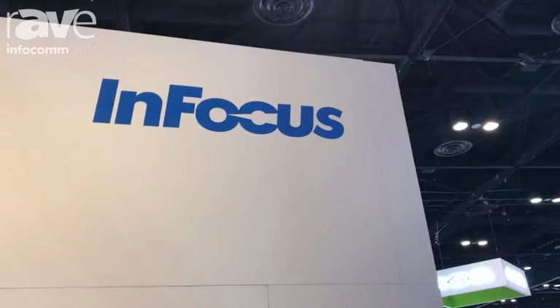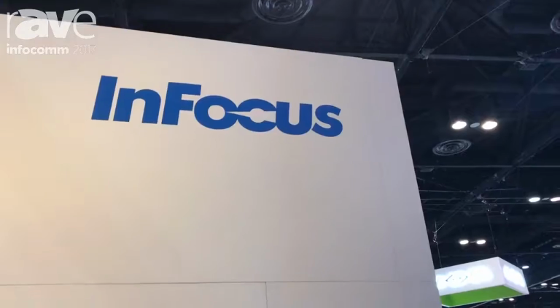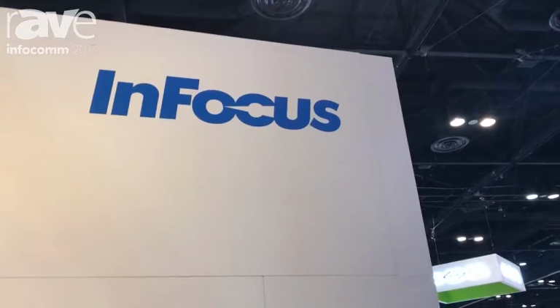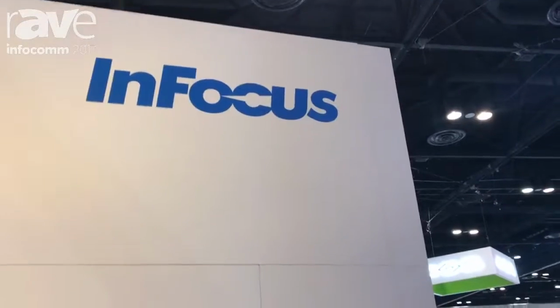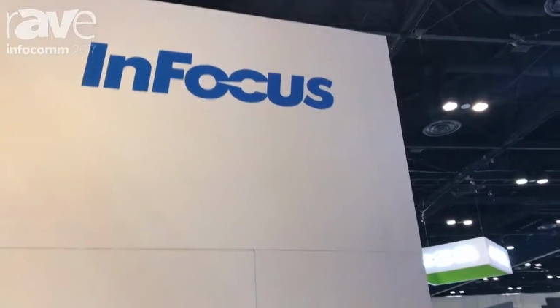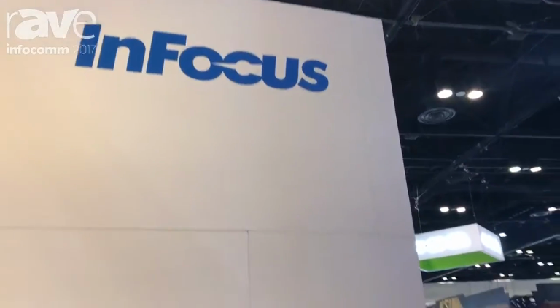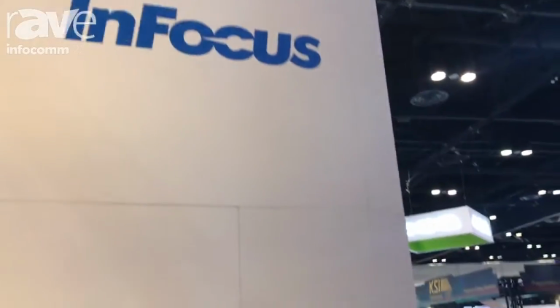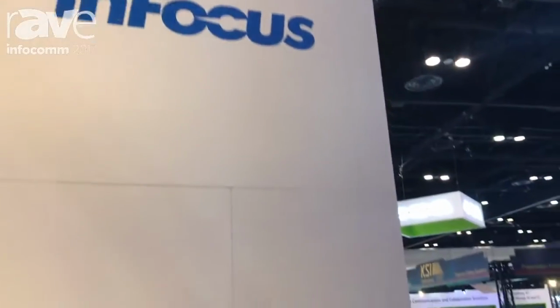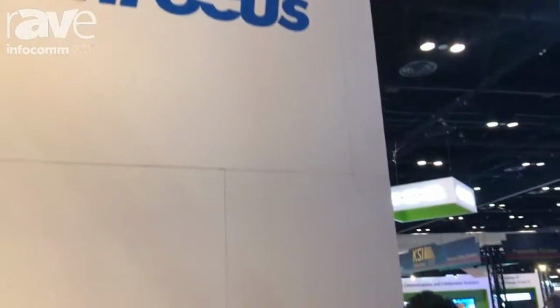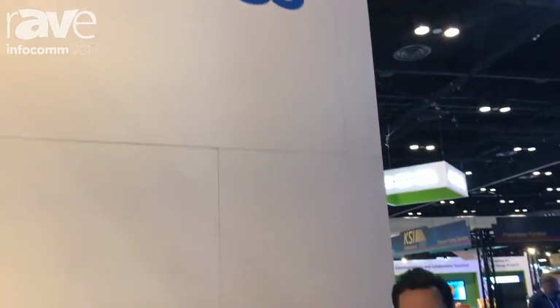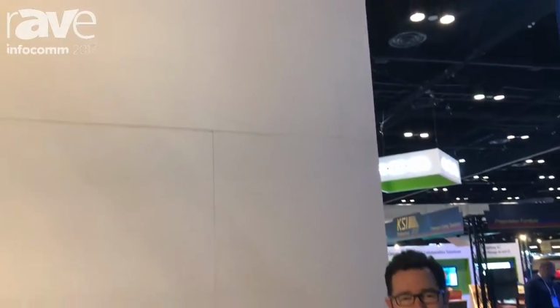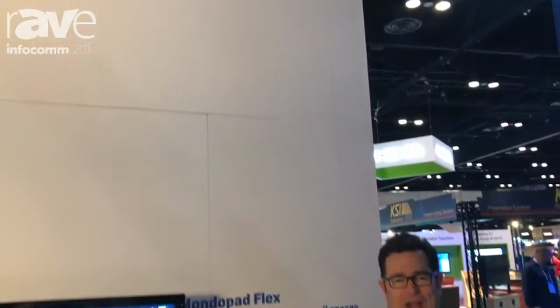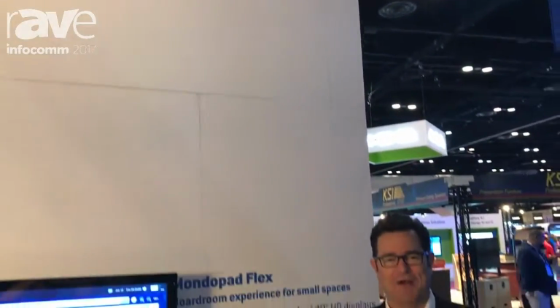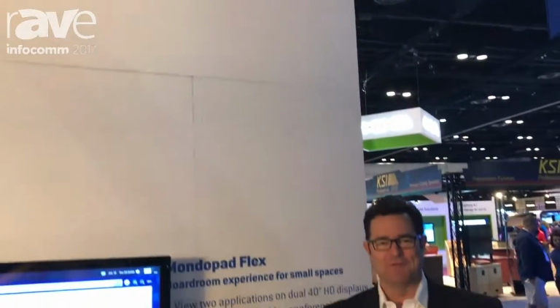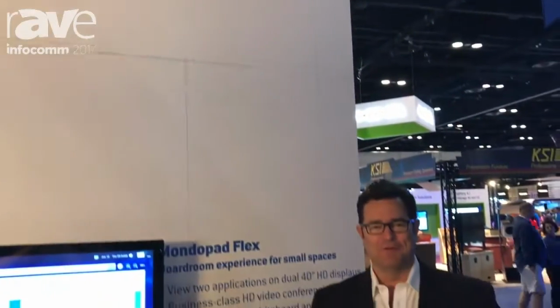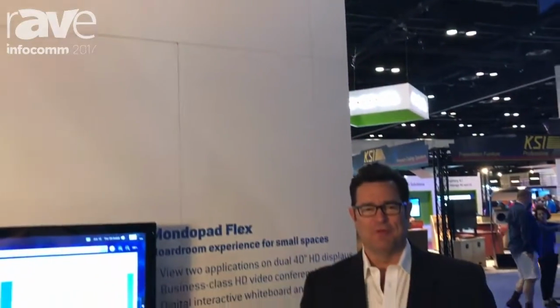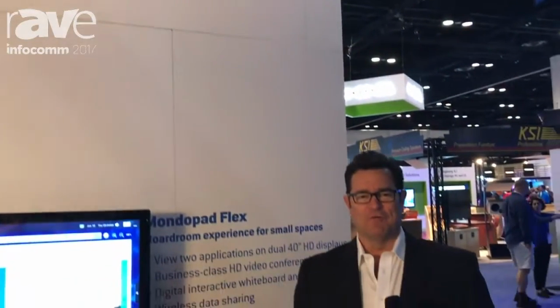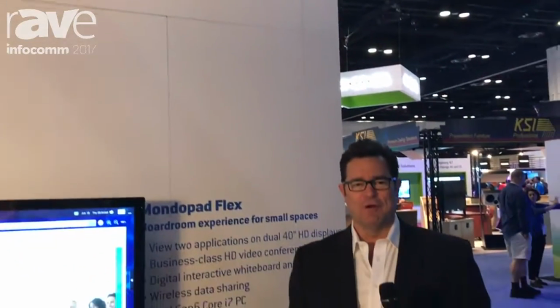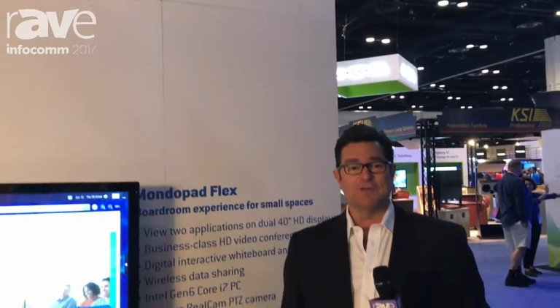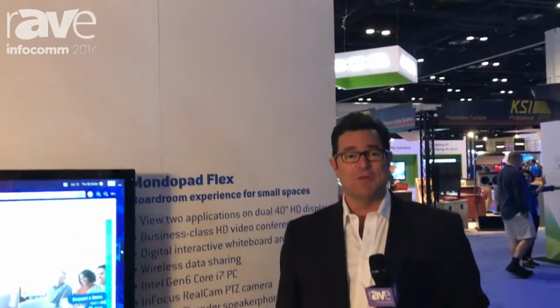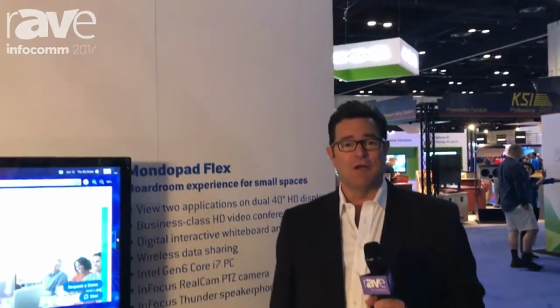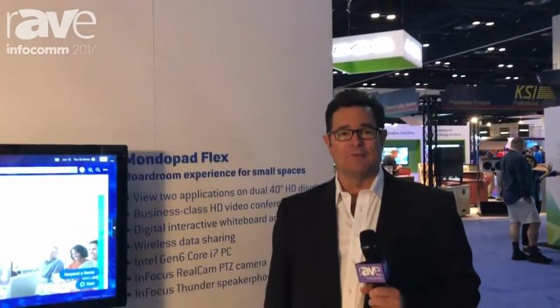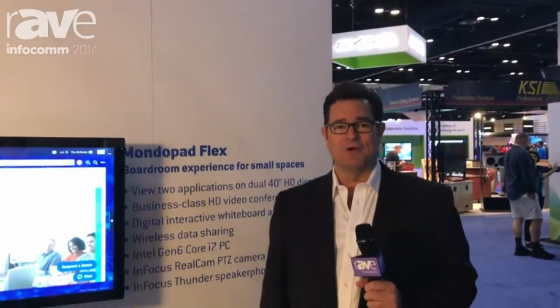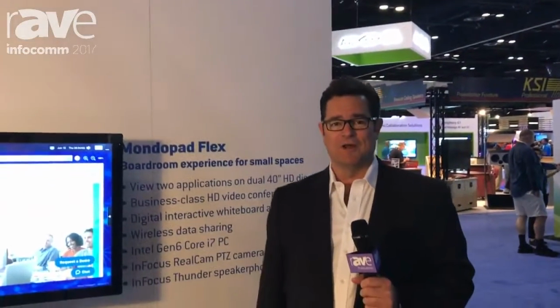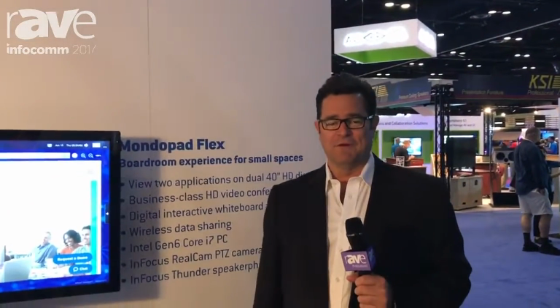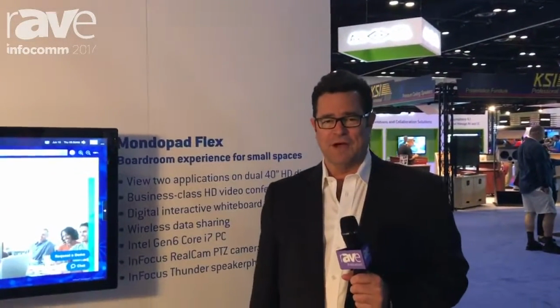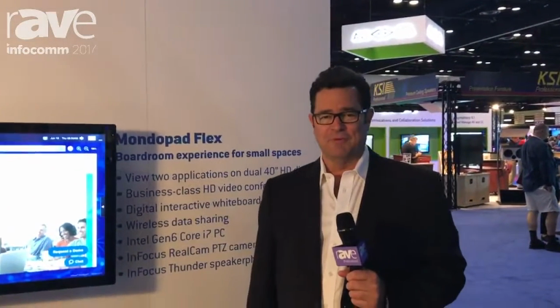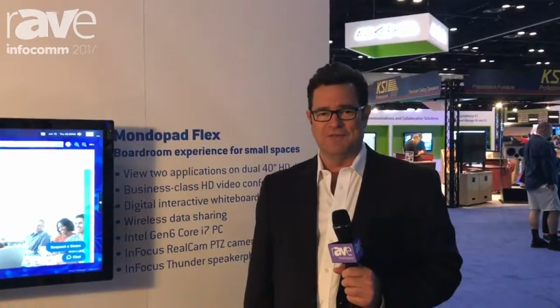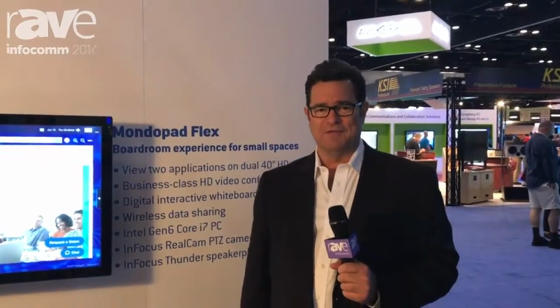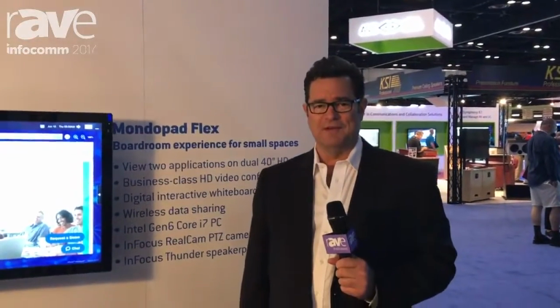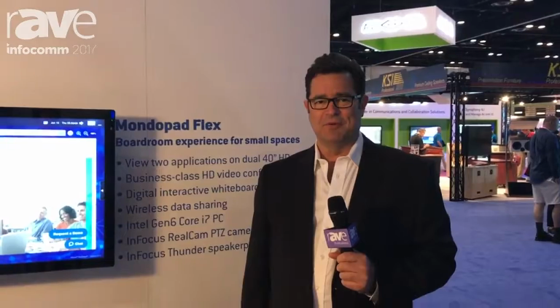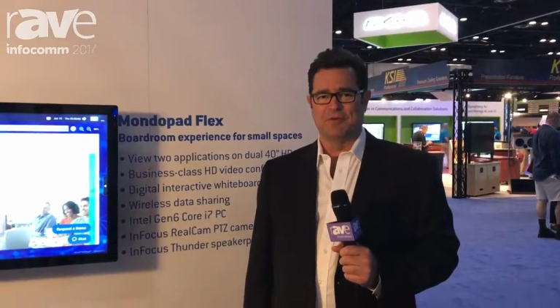Hi, I'm Brady Bruce, Chief Marketing Officer for InFocus, and welcome to our Infocom 2017 booth.